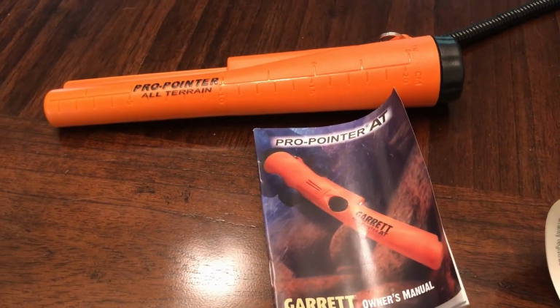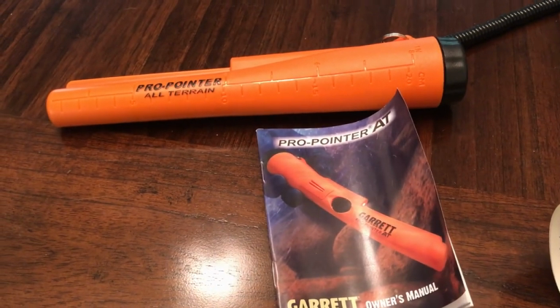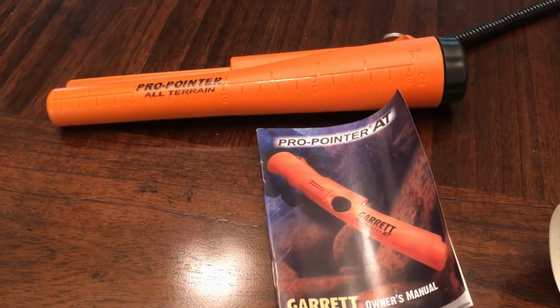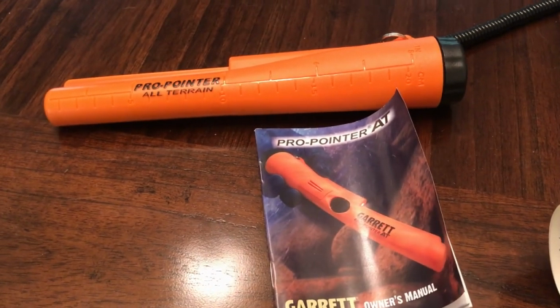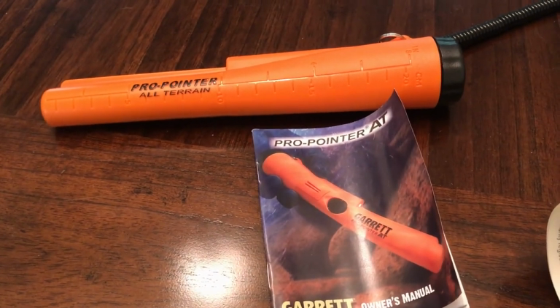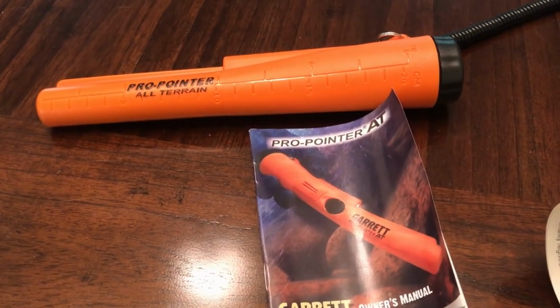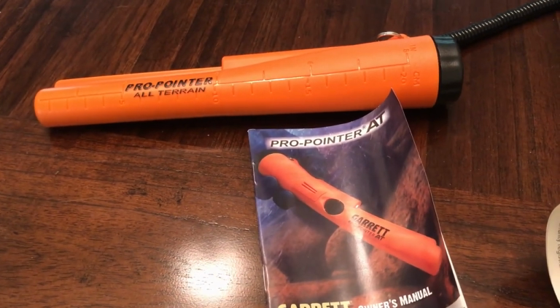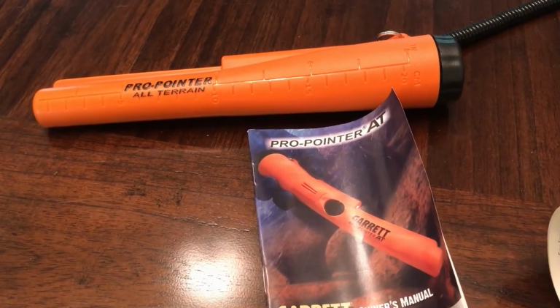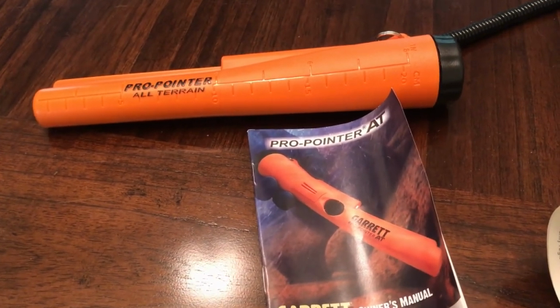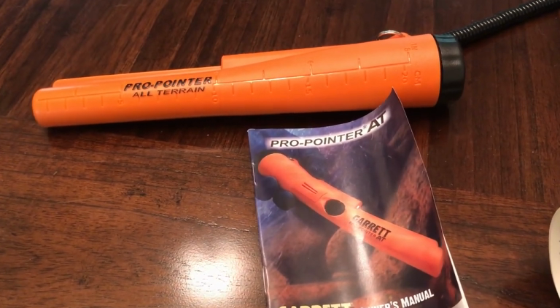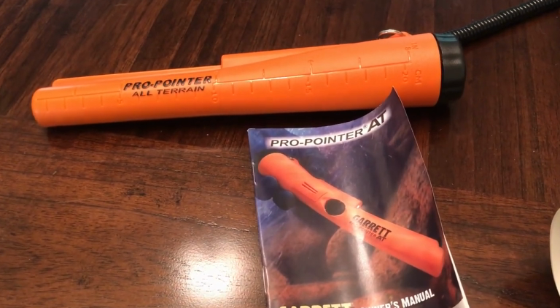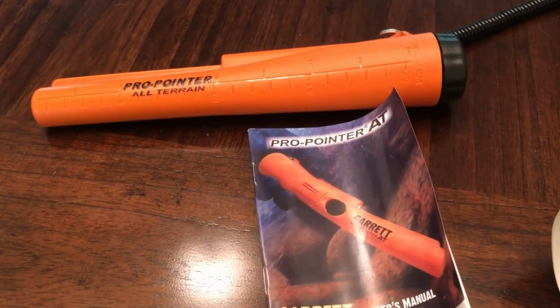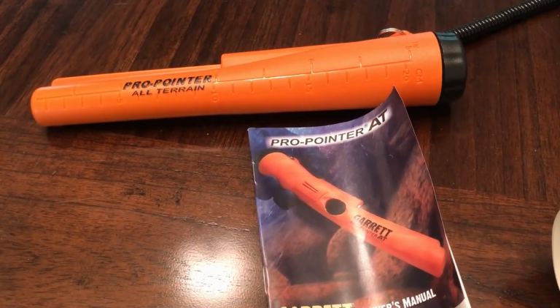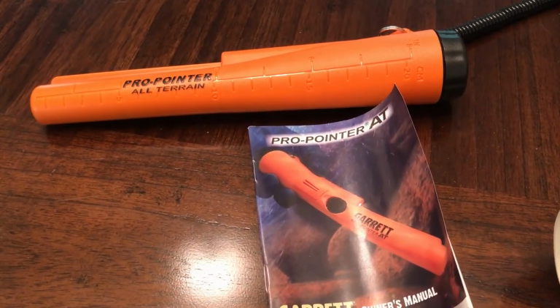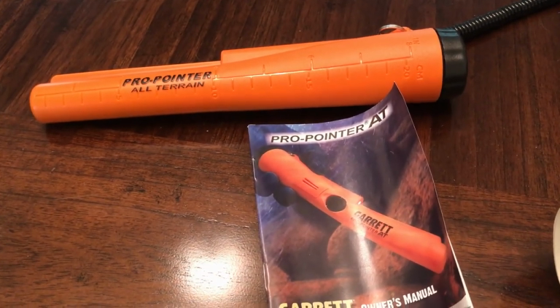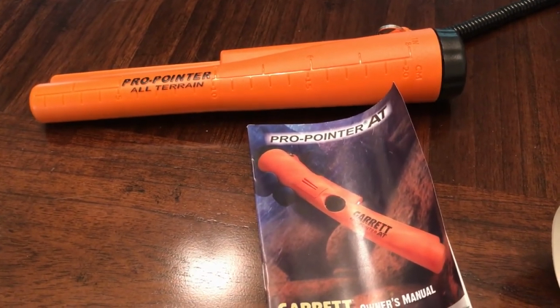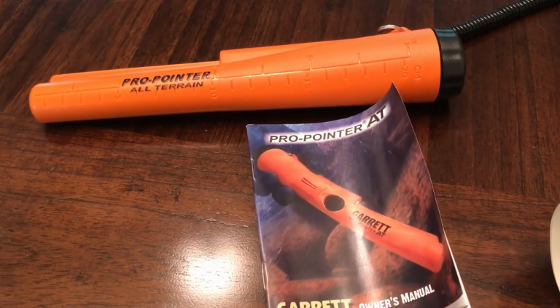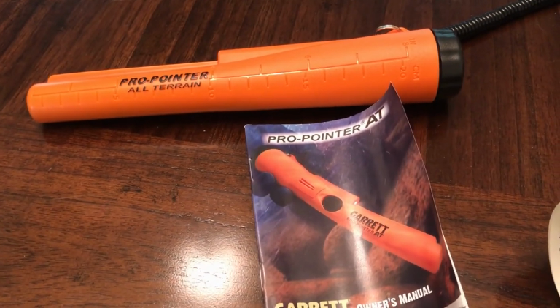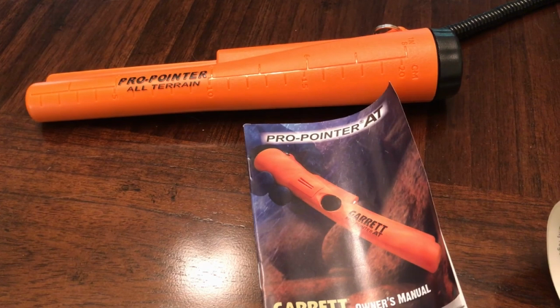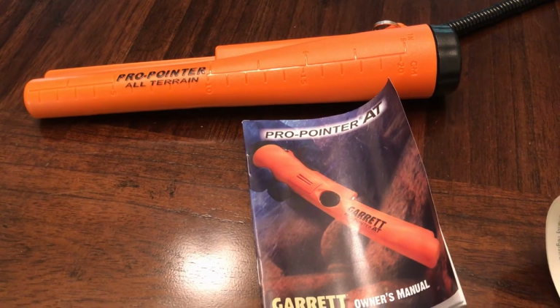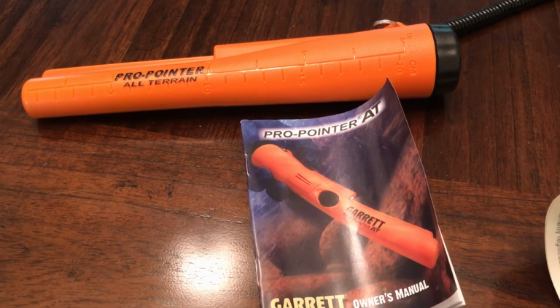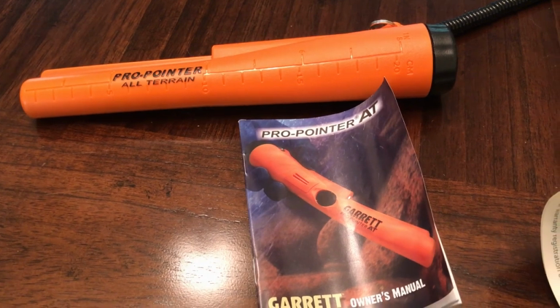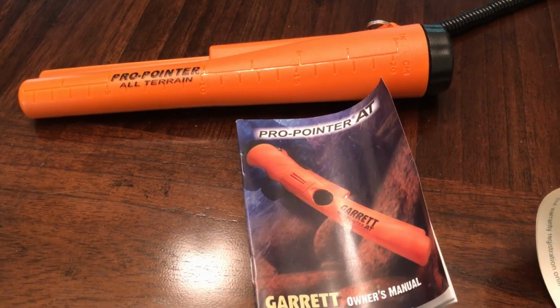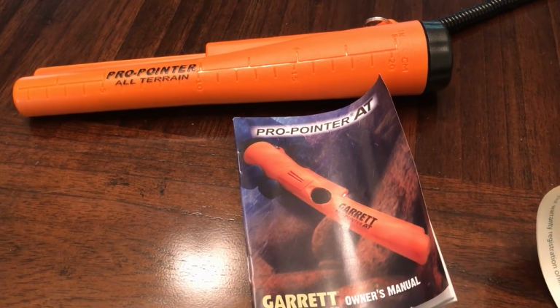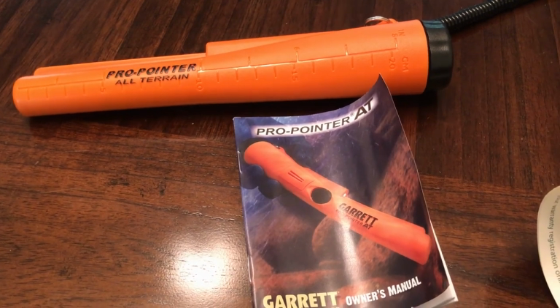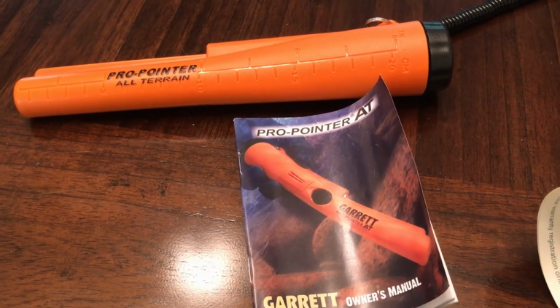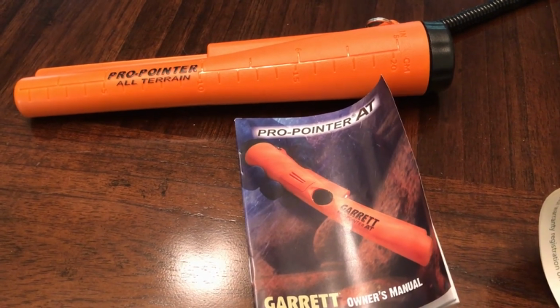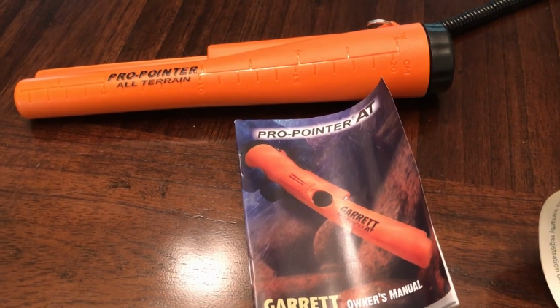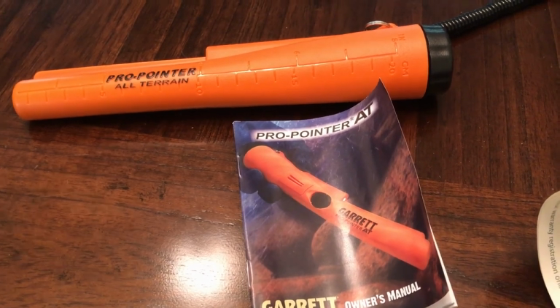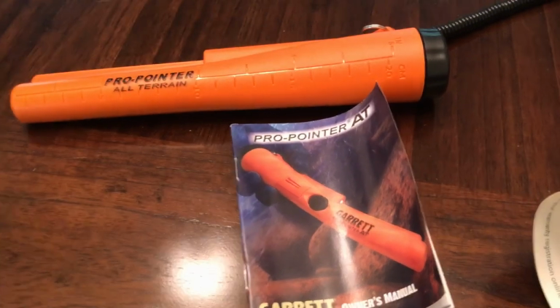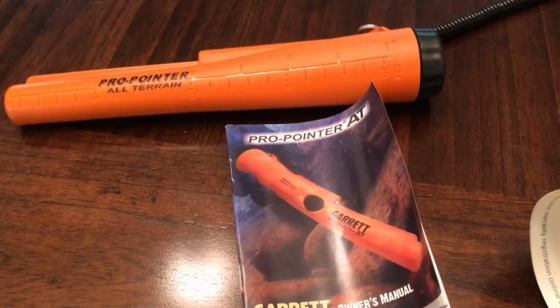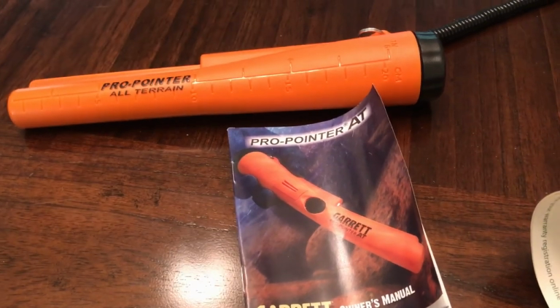I hope none of you did what I did and bought a crappy pointer. Alright, thank you. Bye.